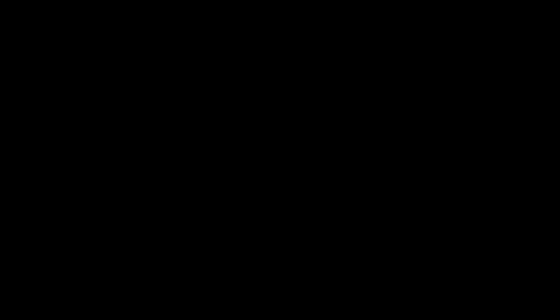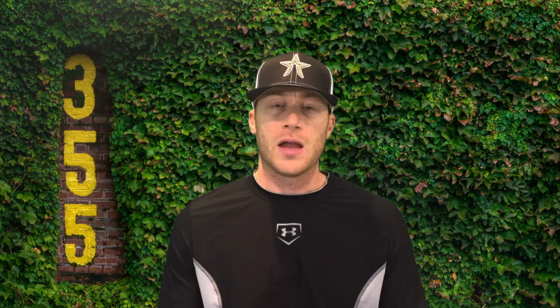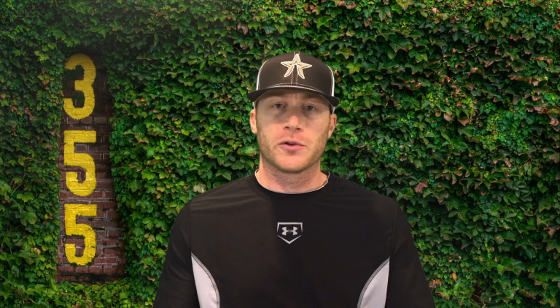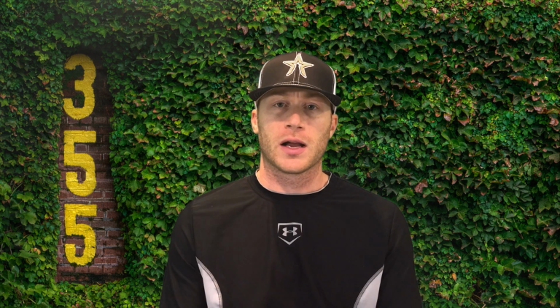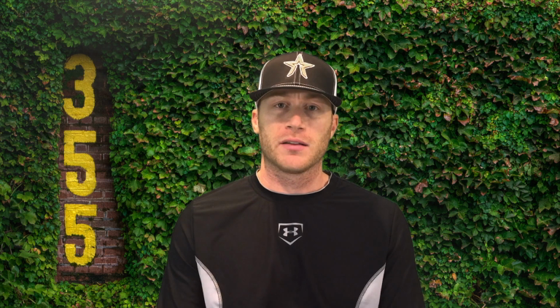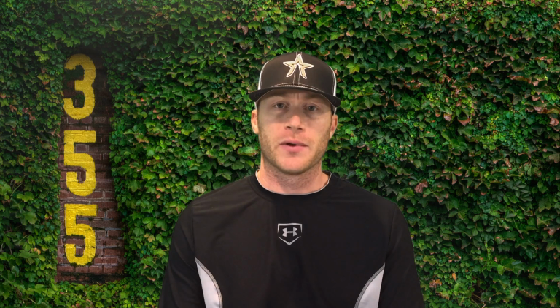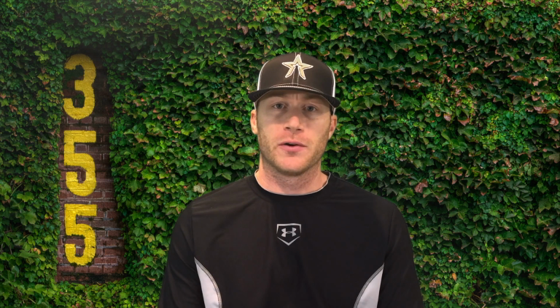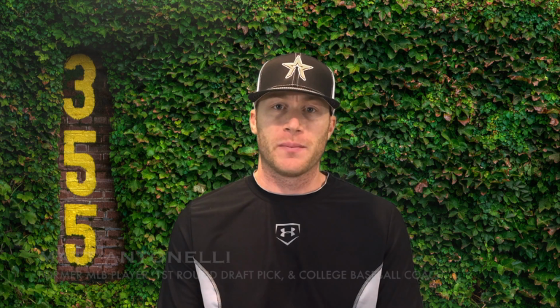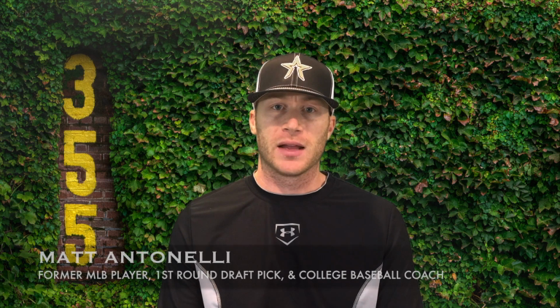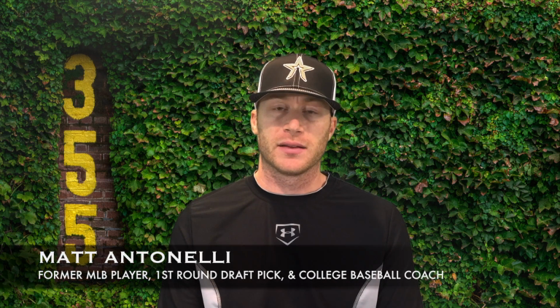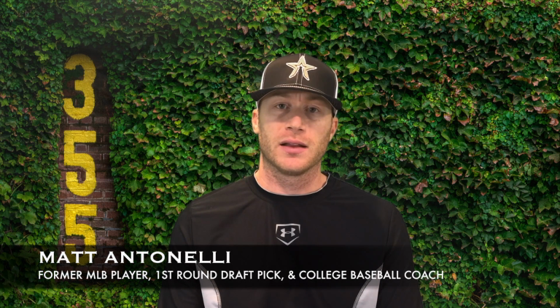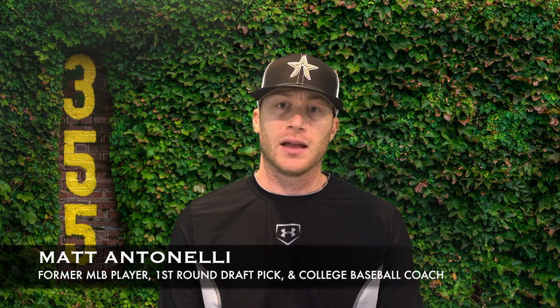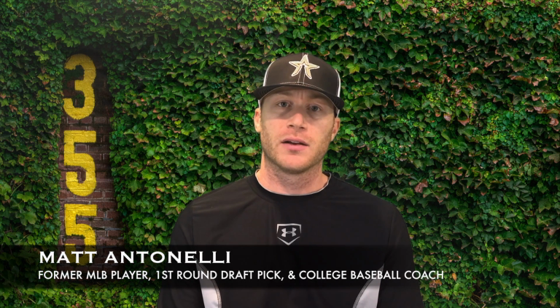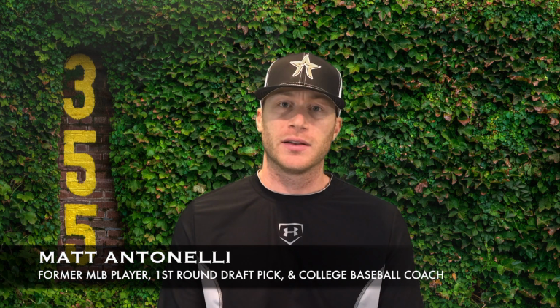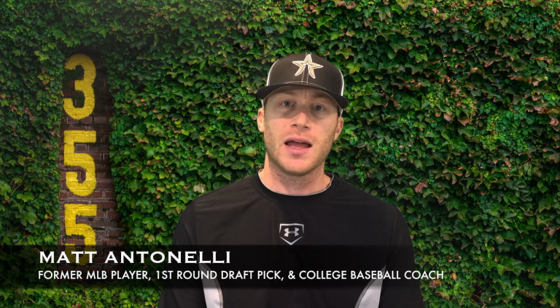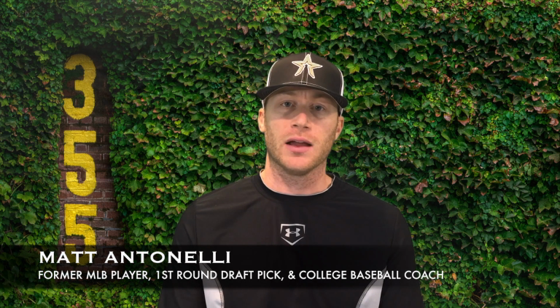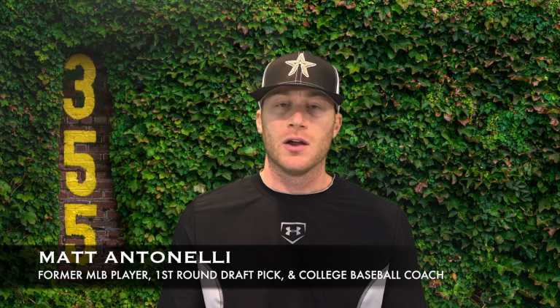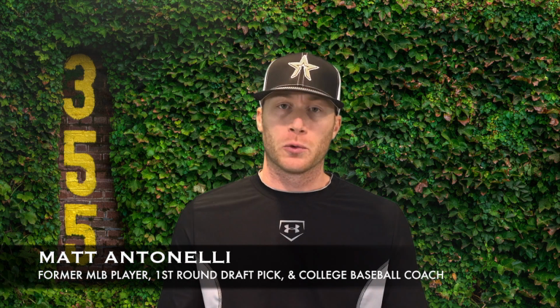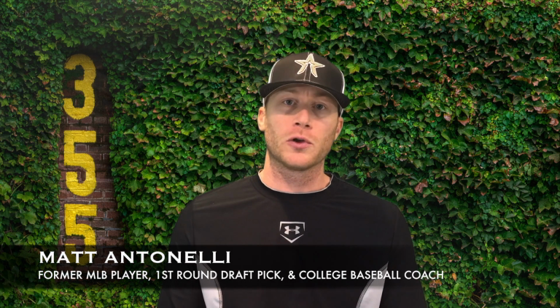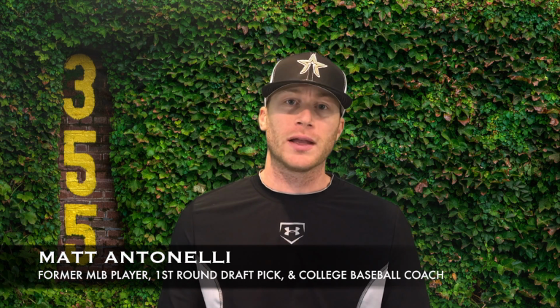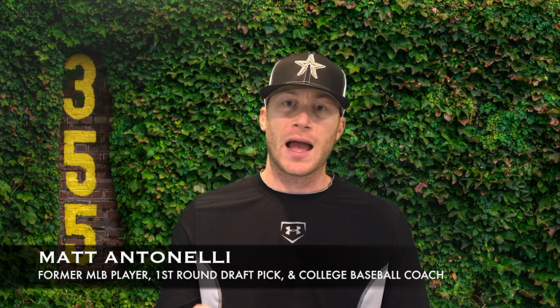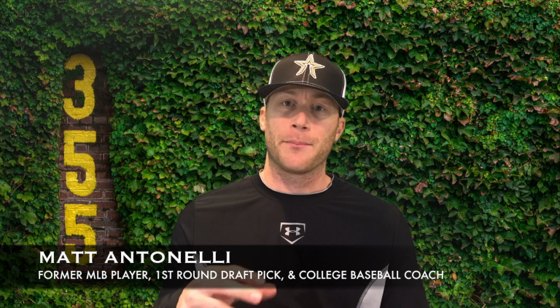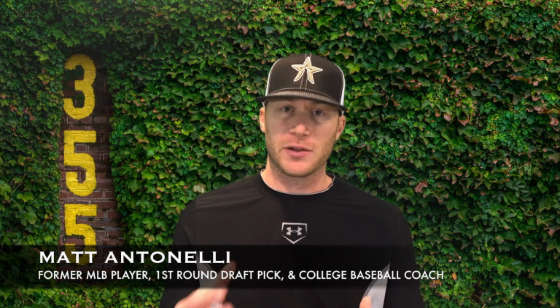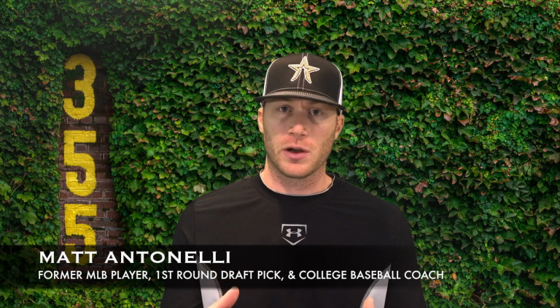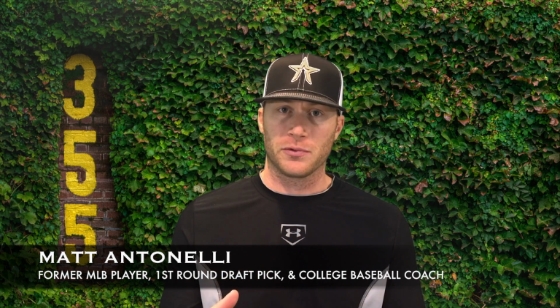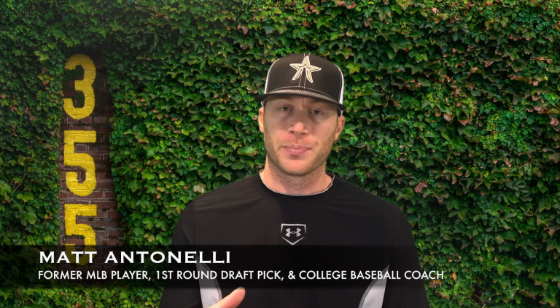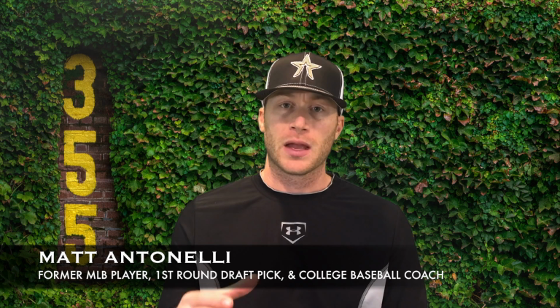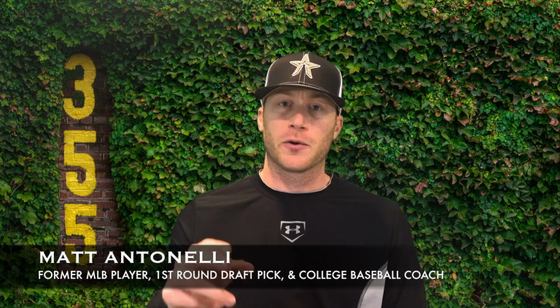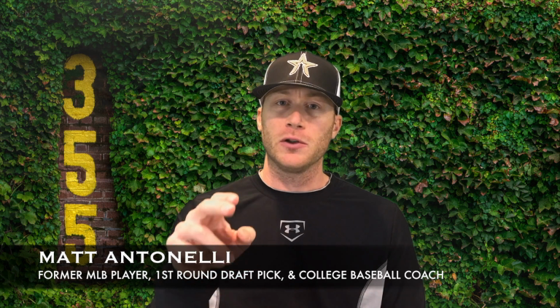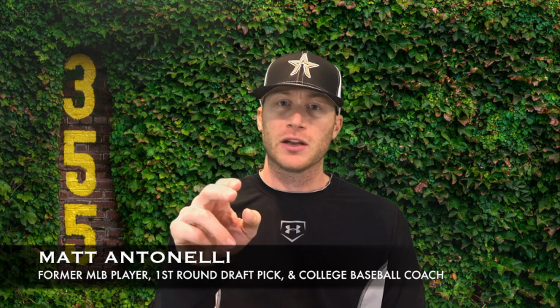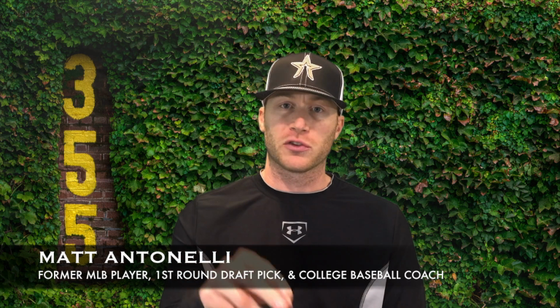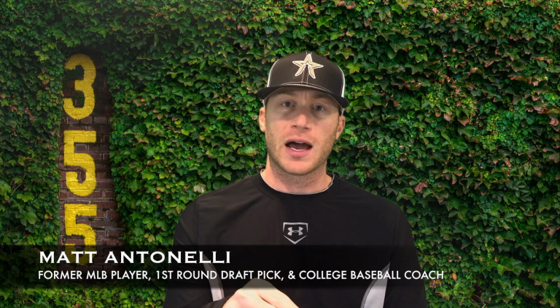Hey, what's going on guys? How we doing? Matt Antonelli here. Today, we're looking at pitch grips and we're going to look at a slider.